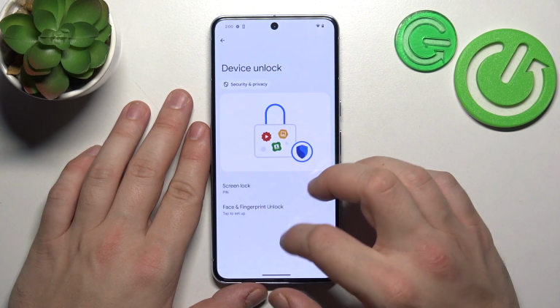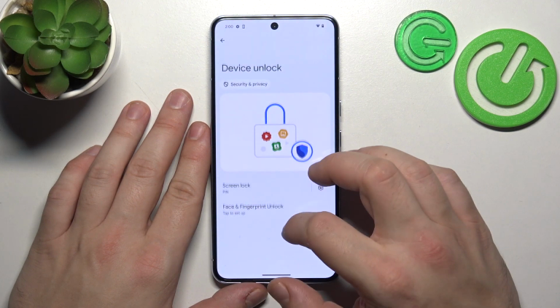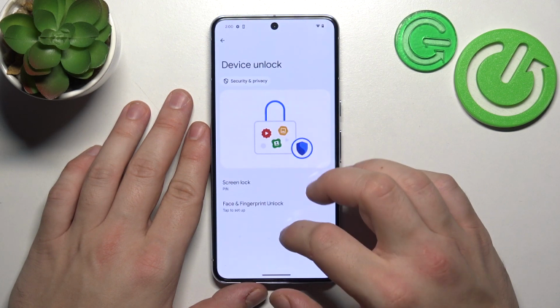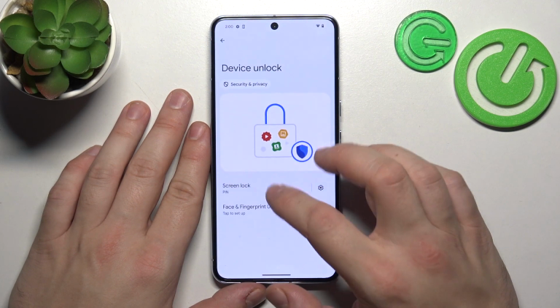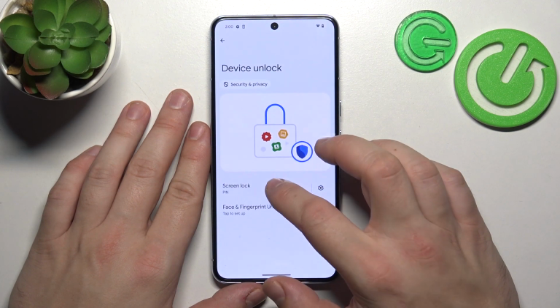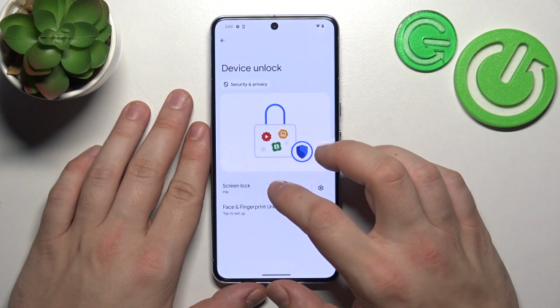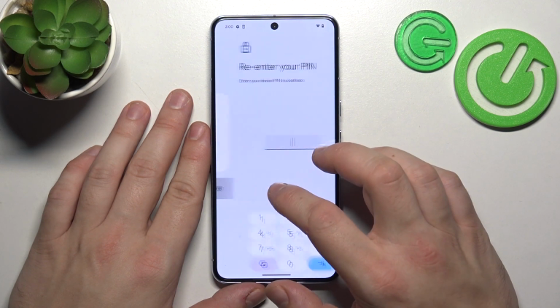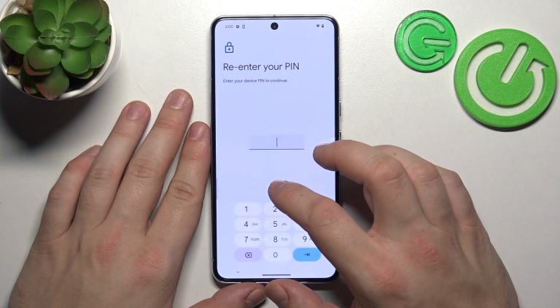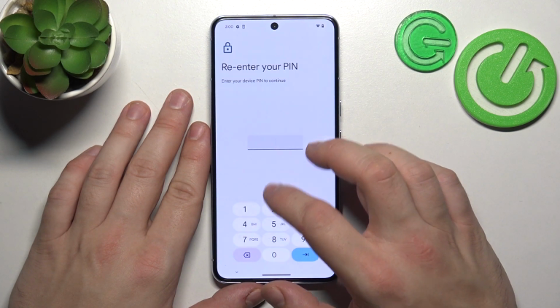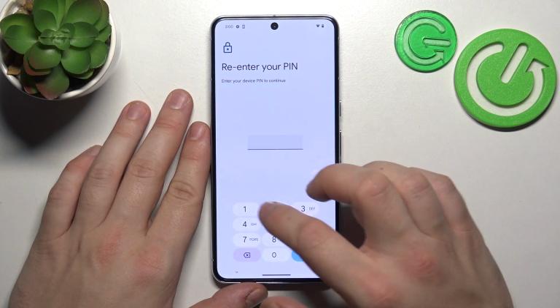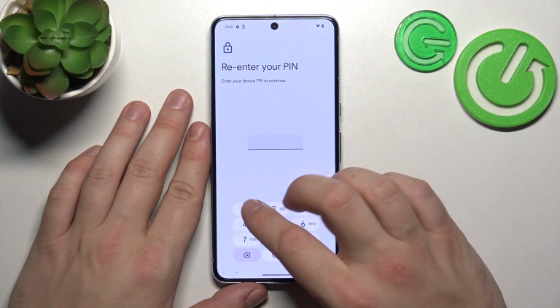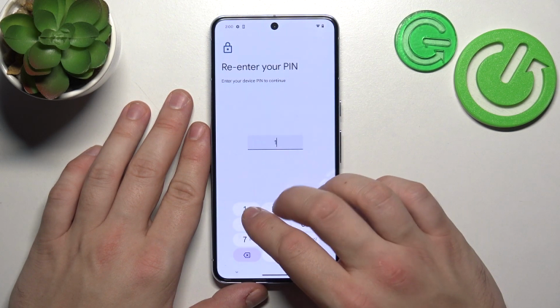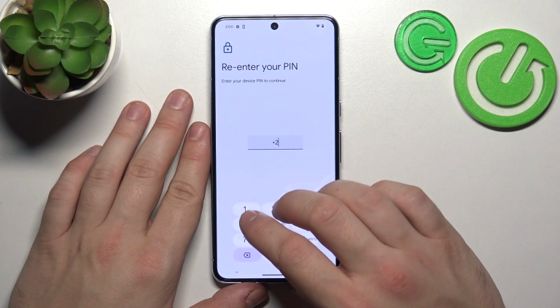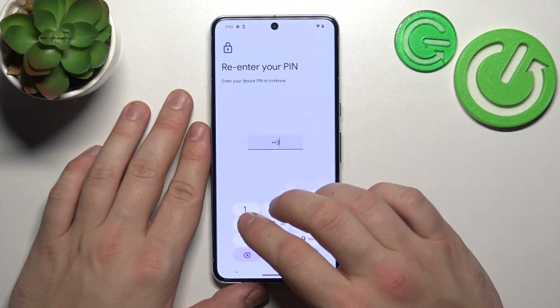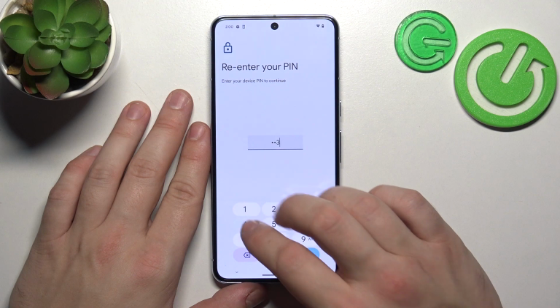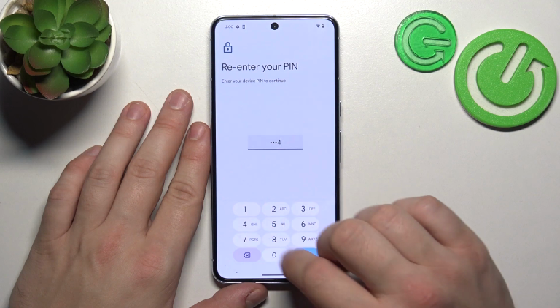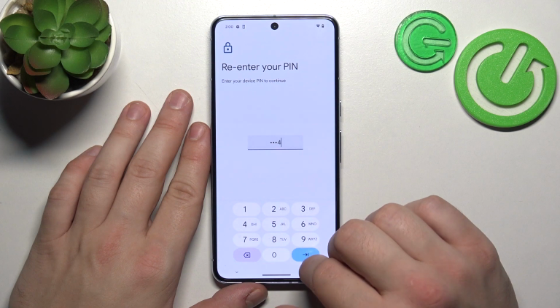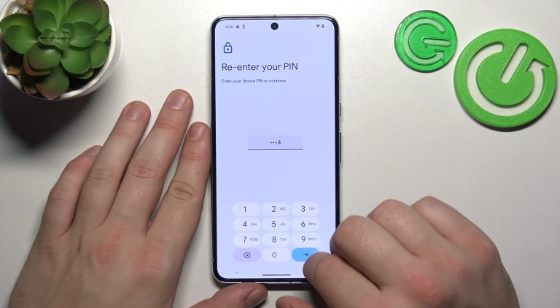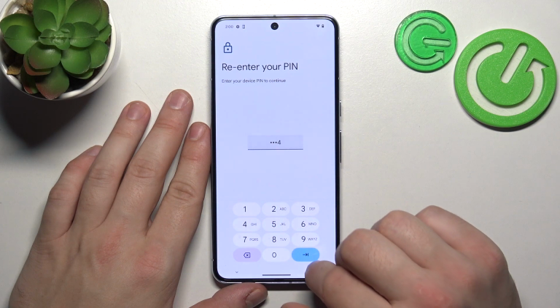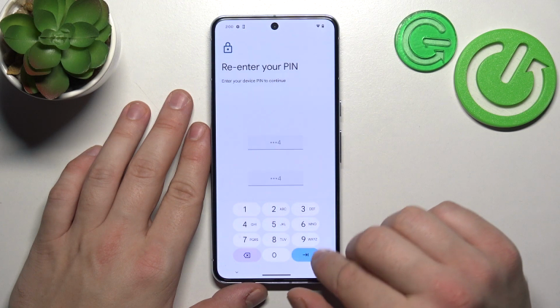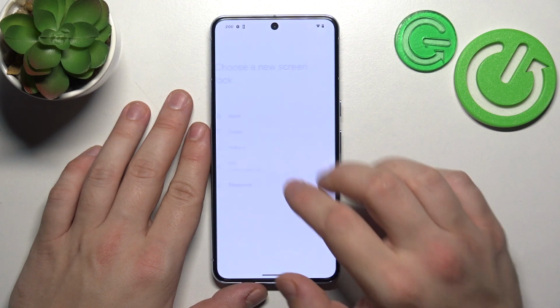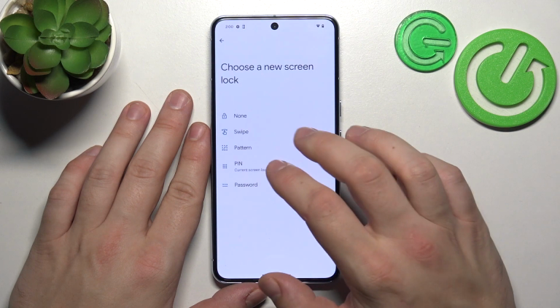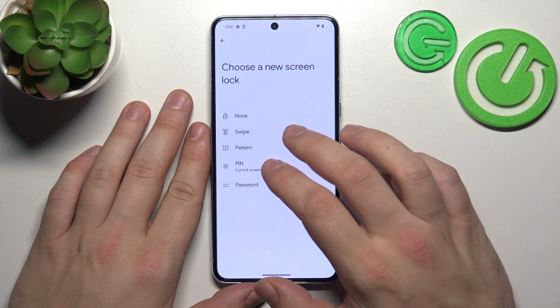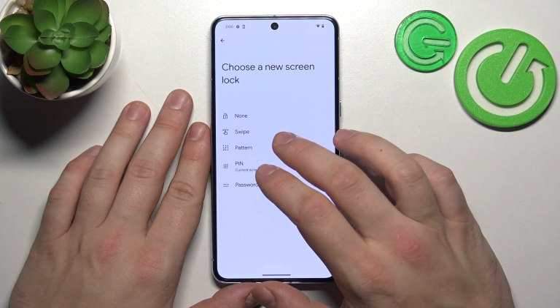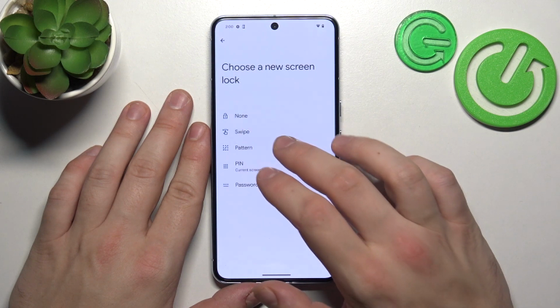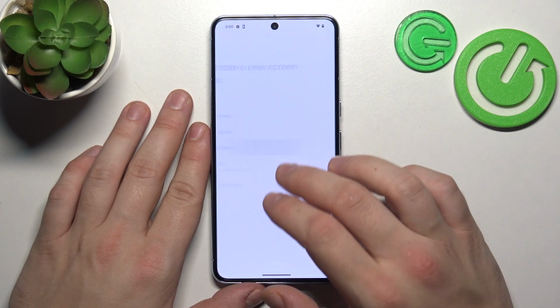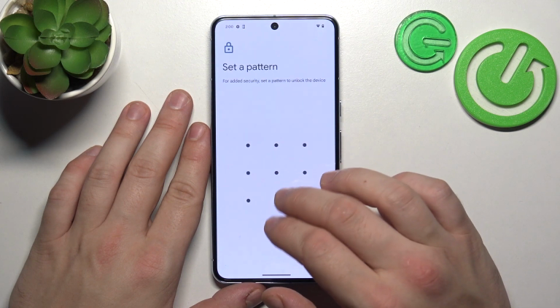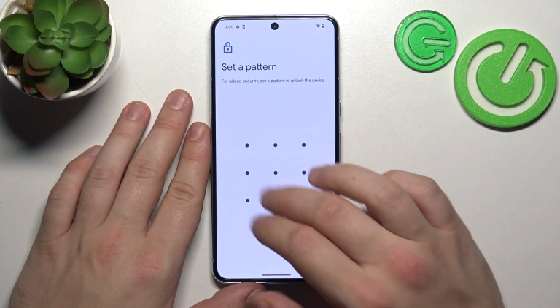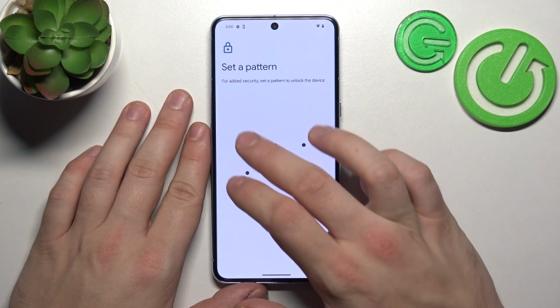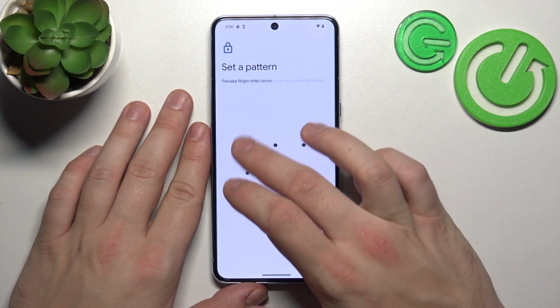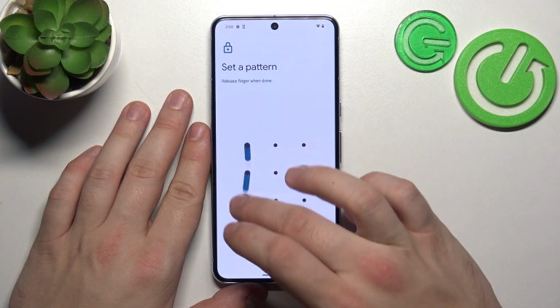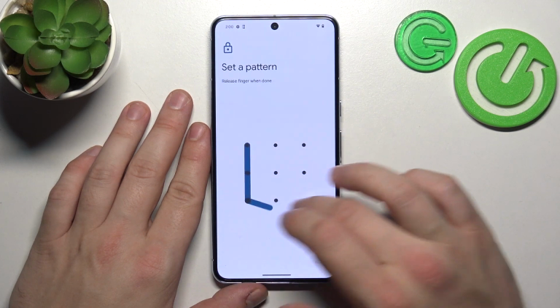In the end, let's select Pattern. To create it, connect at least four dots.